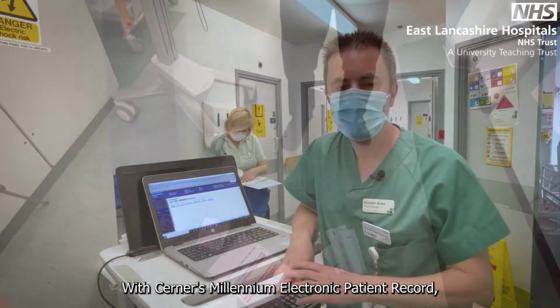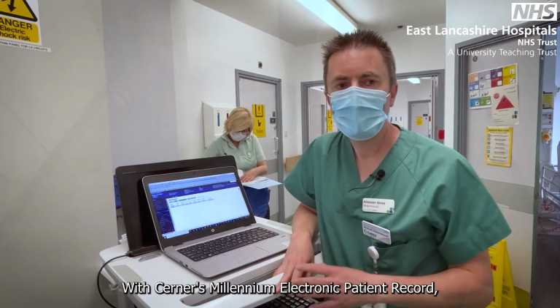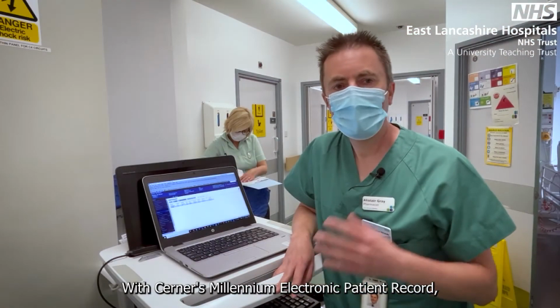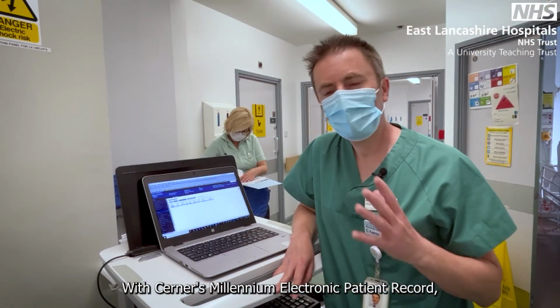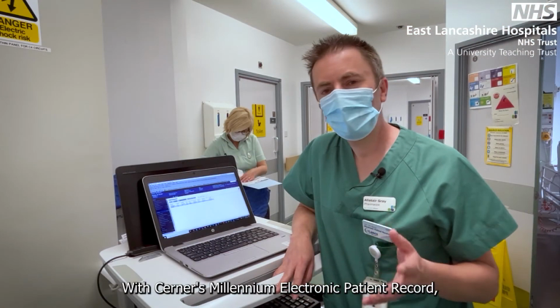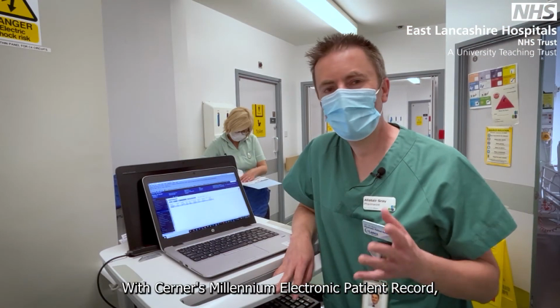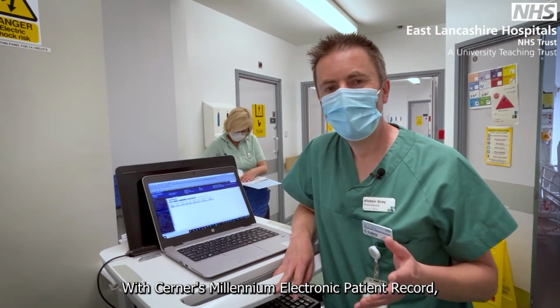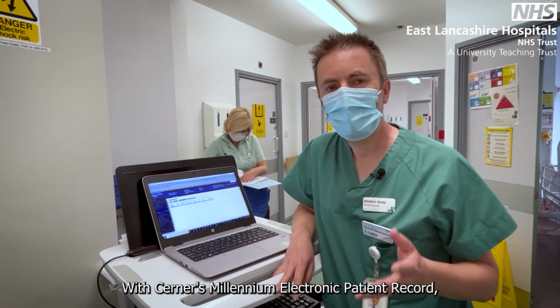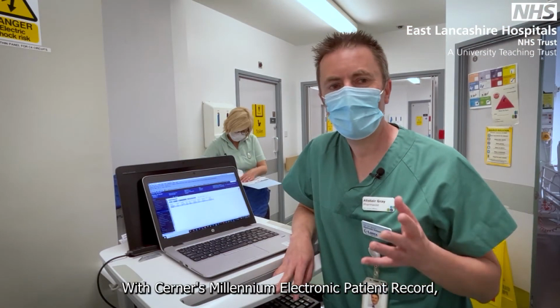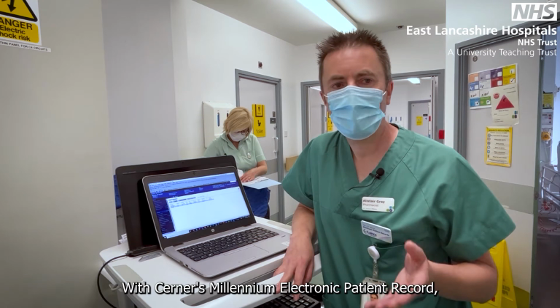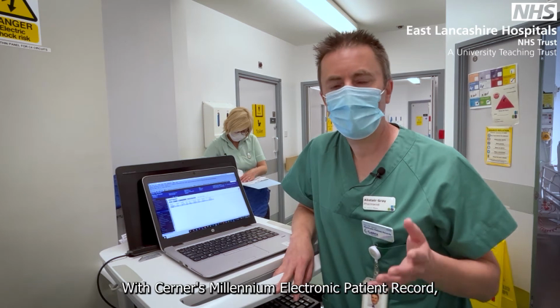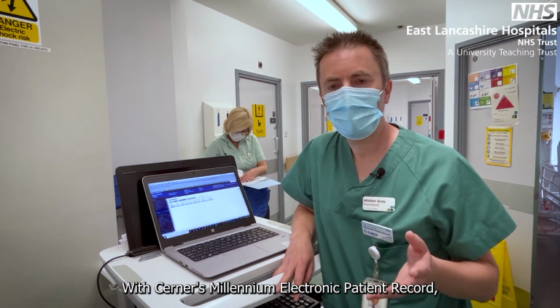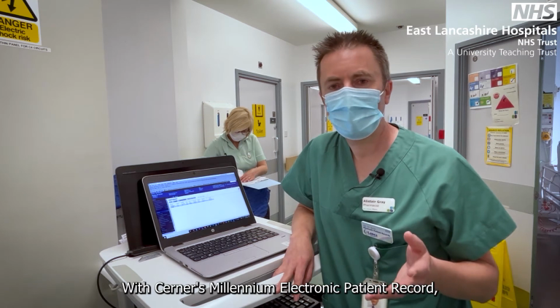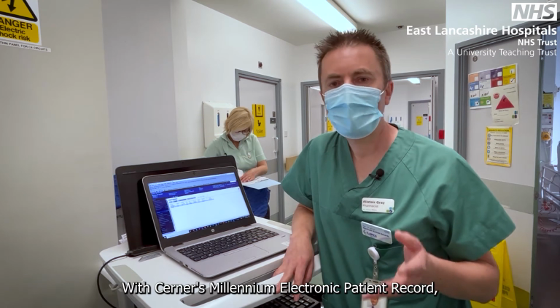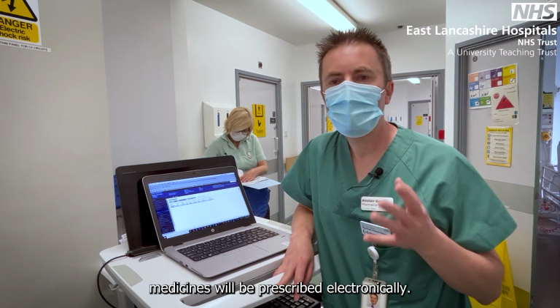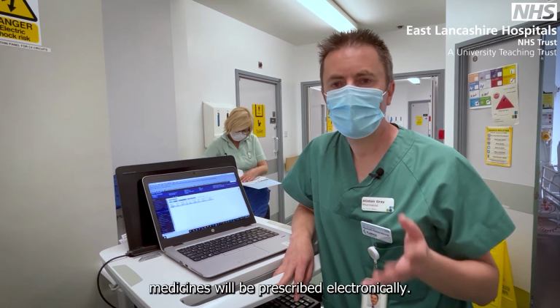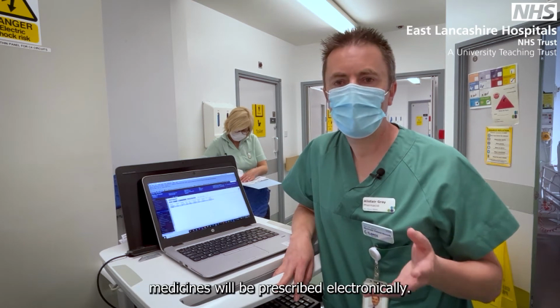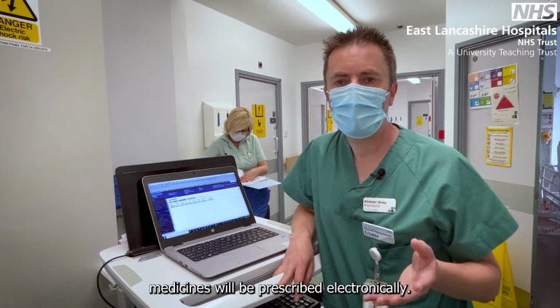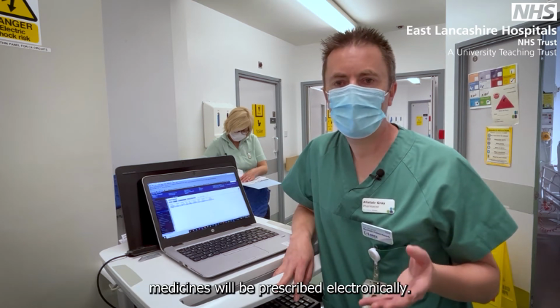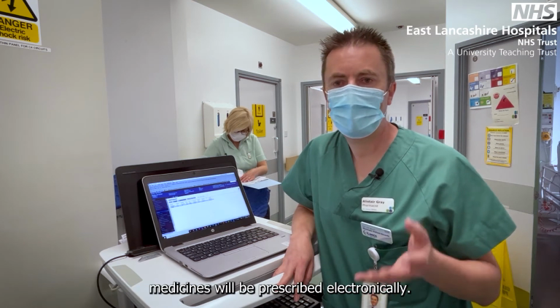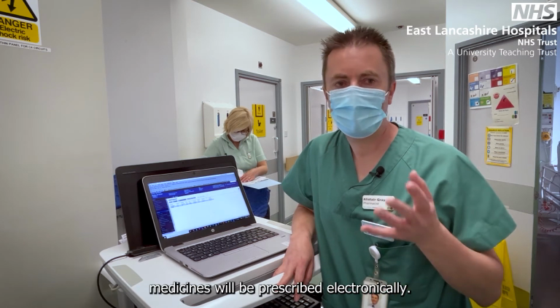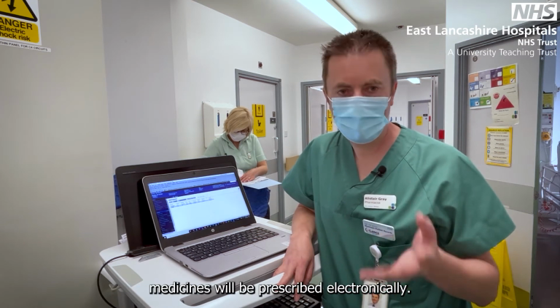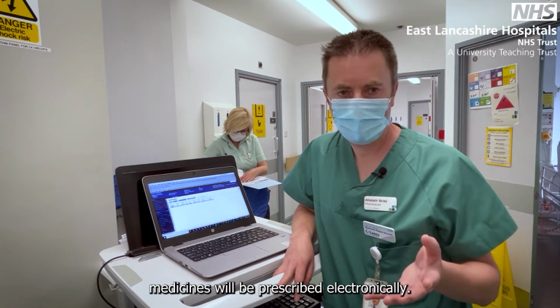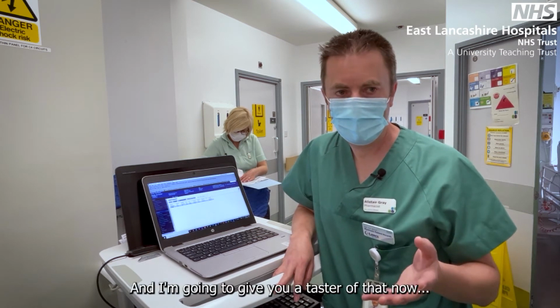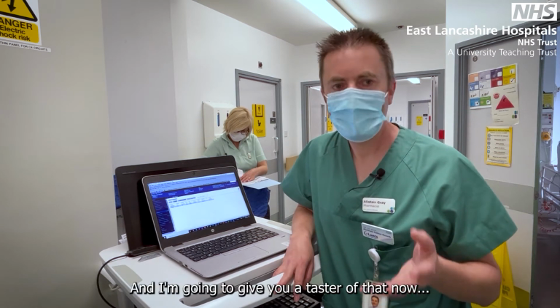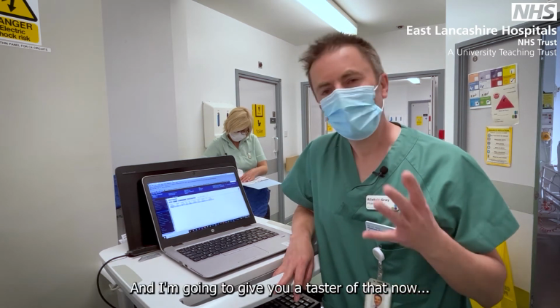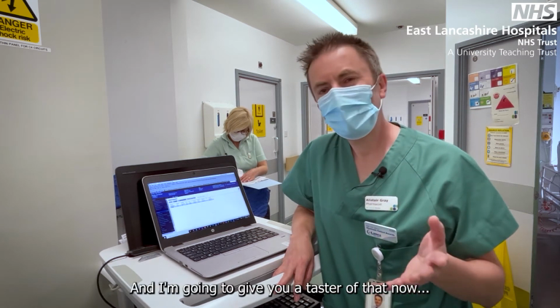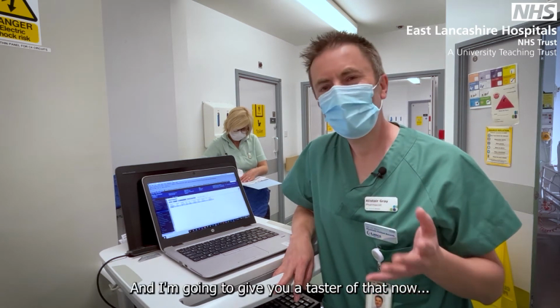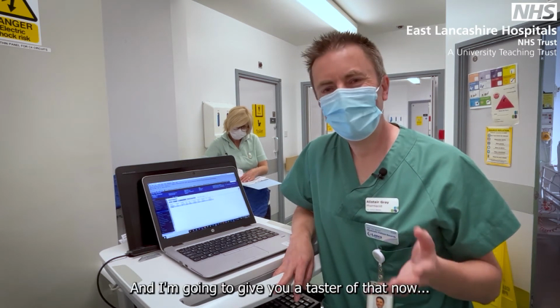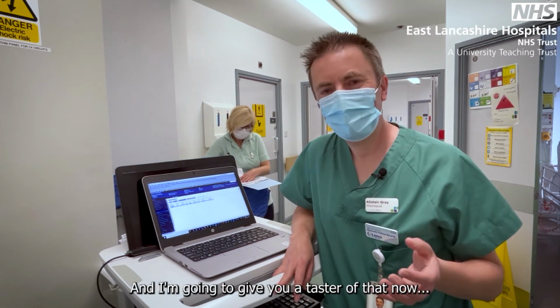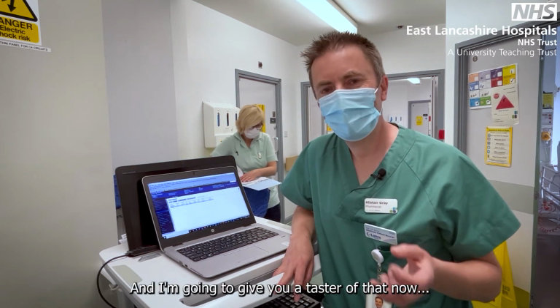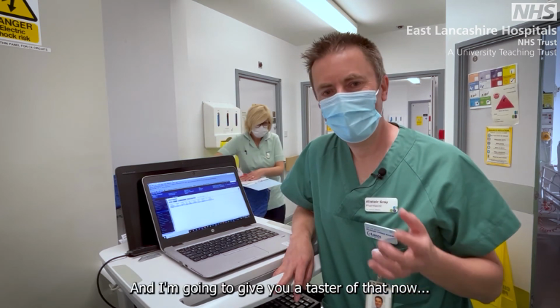With CERN's Millennium electronic patient record, medicines will be prescribed electronically. I'm going to give you a taster of that now.